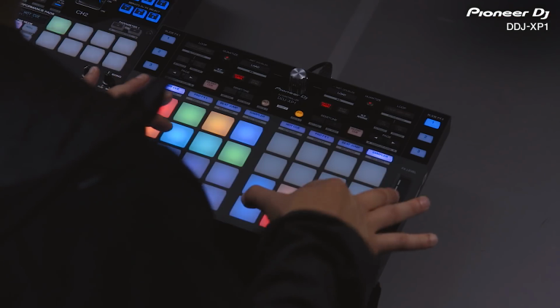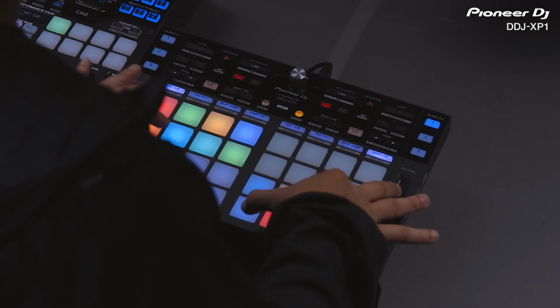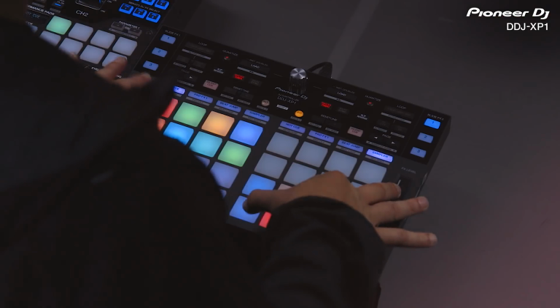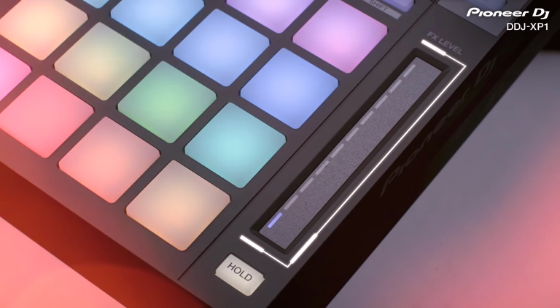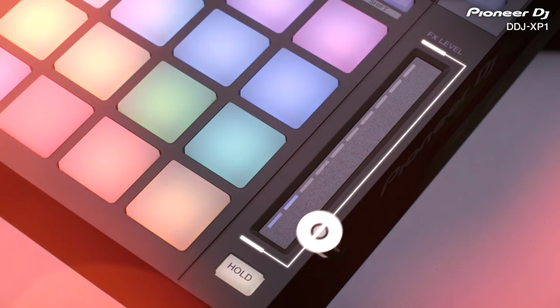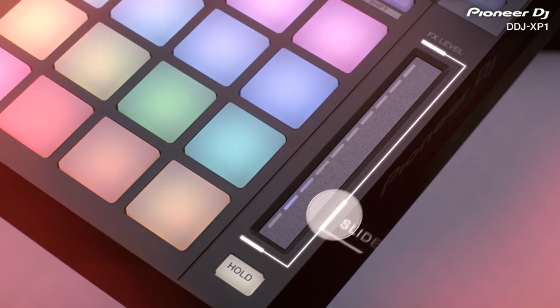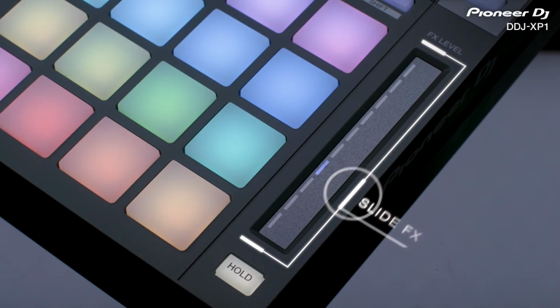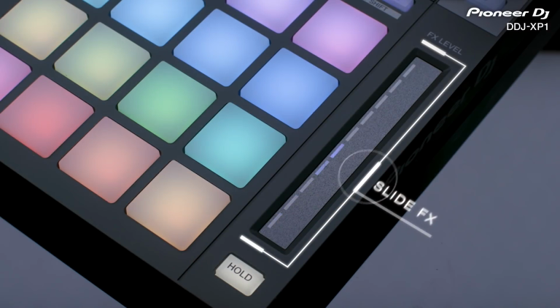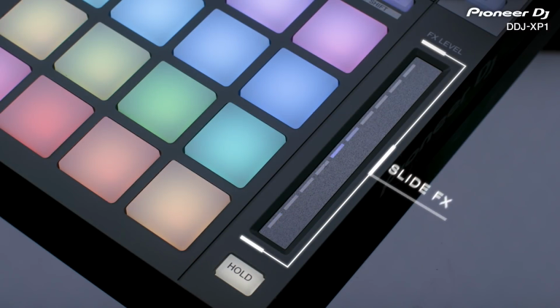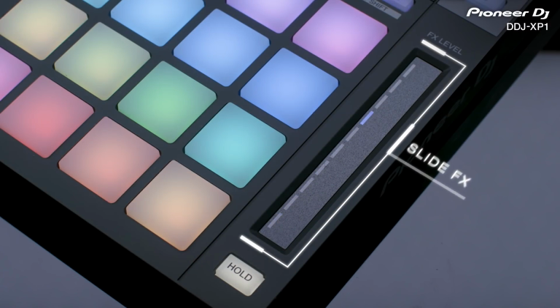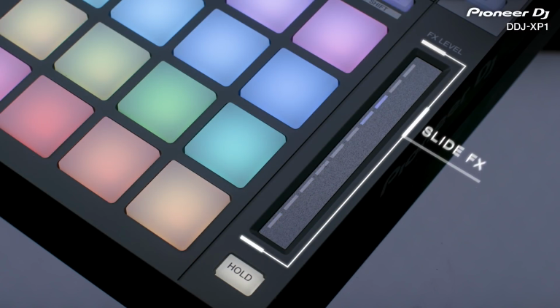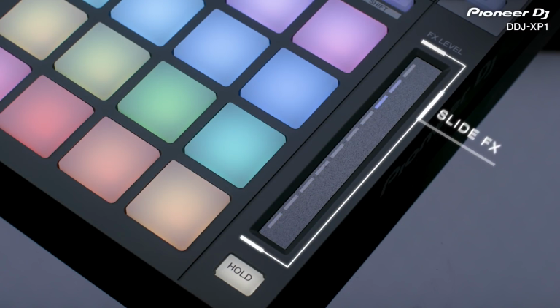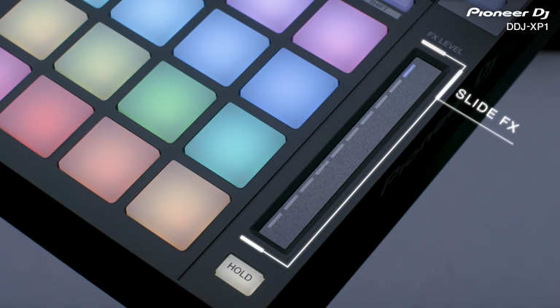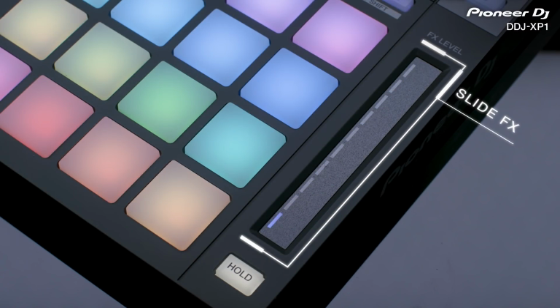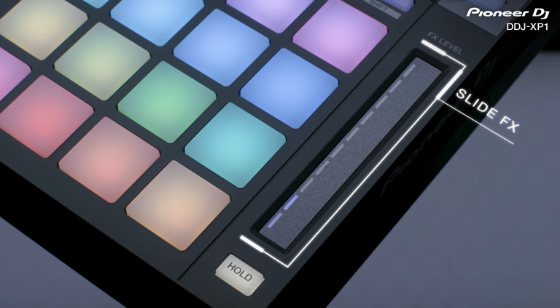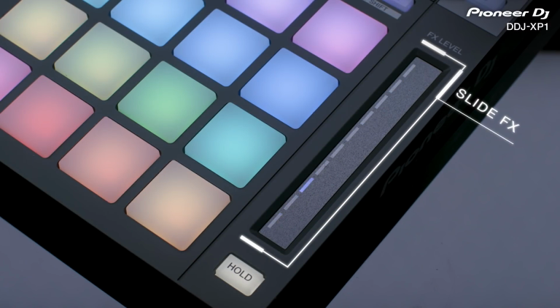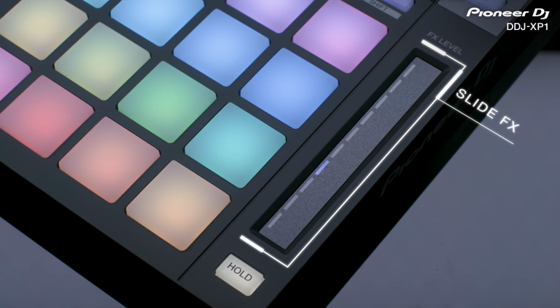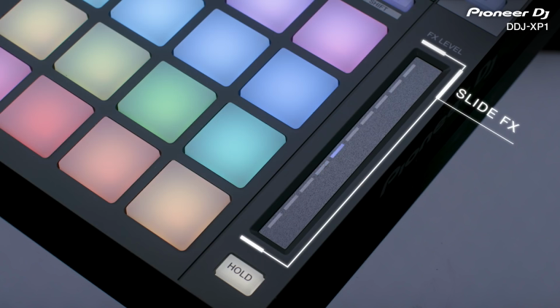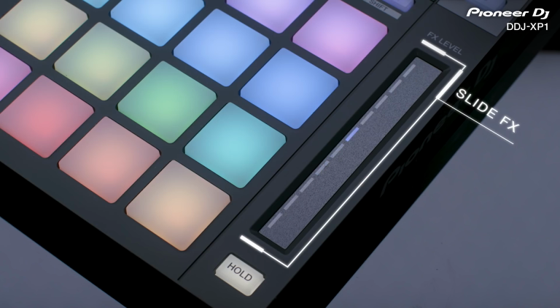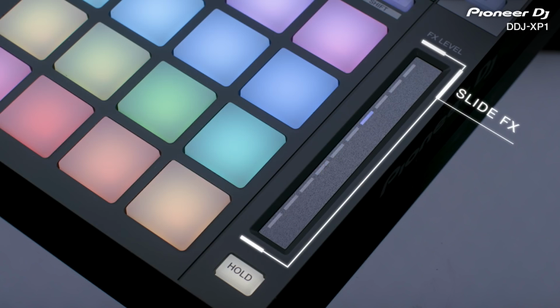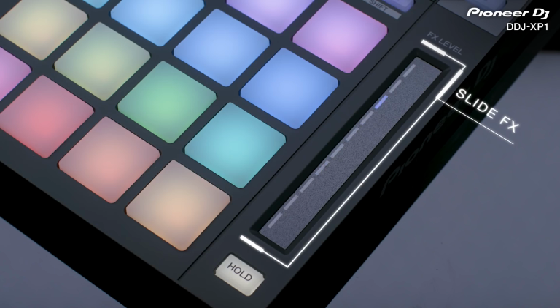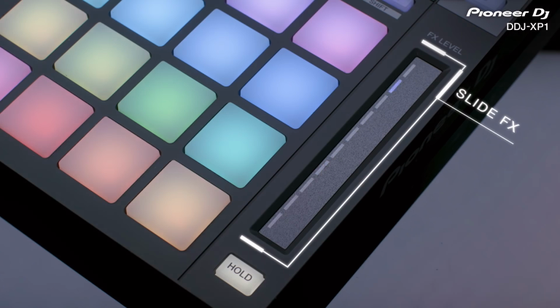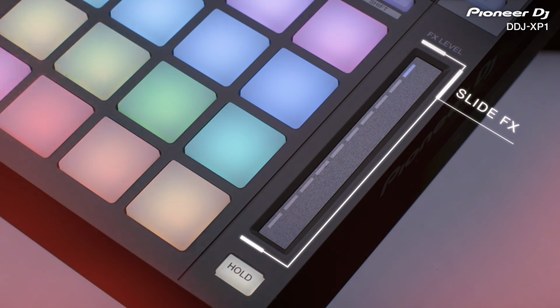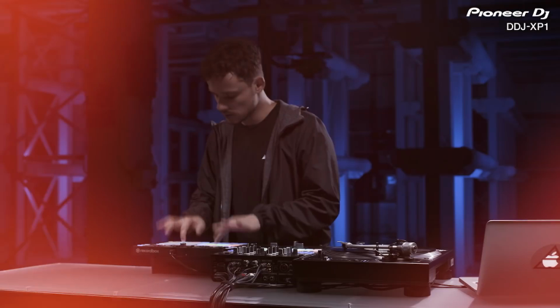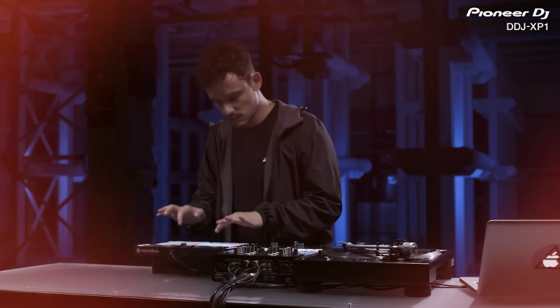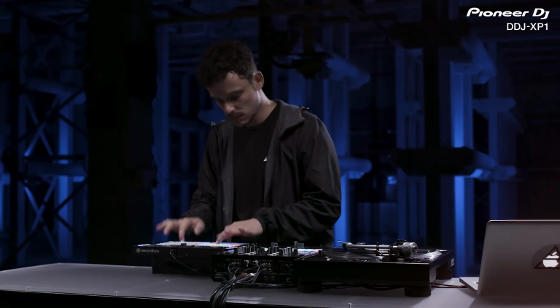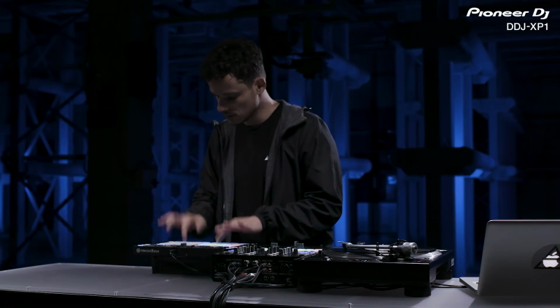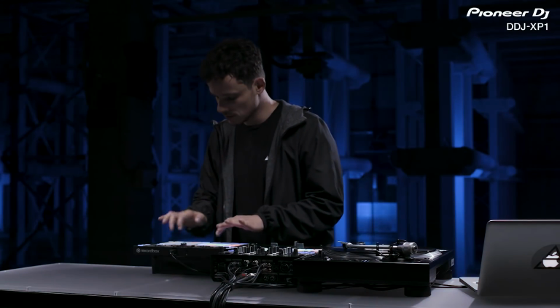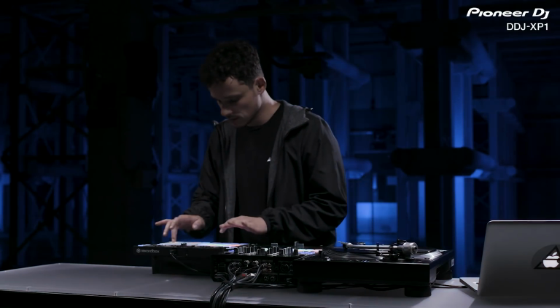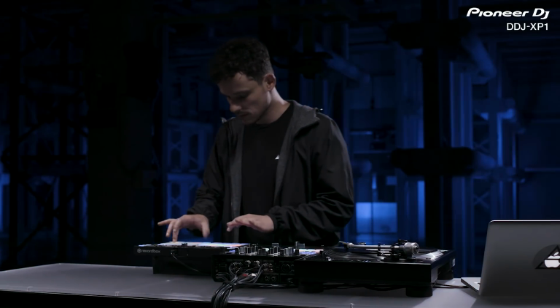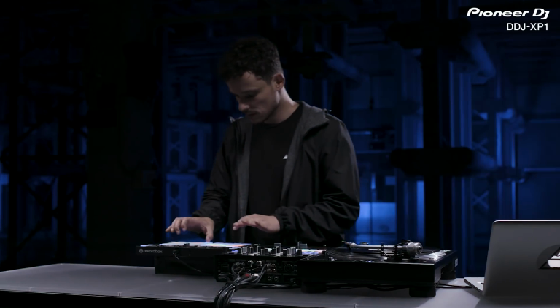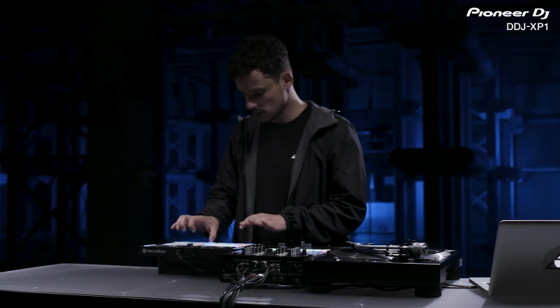Slide FX adds new, customized dynamic effects control and new ways to perform.